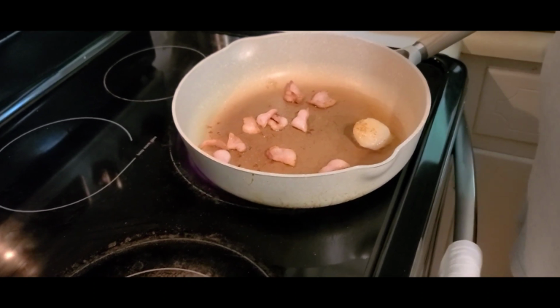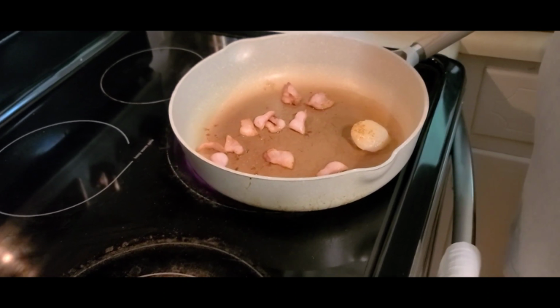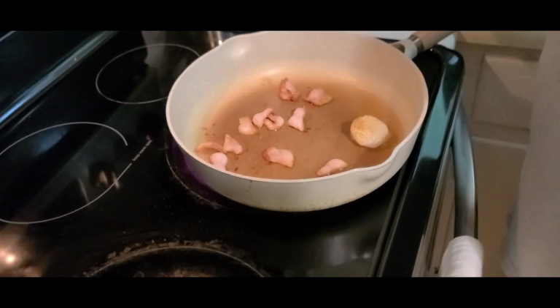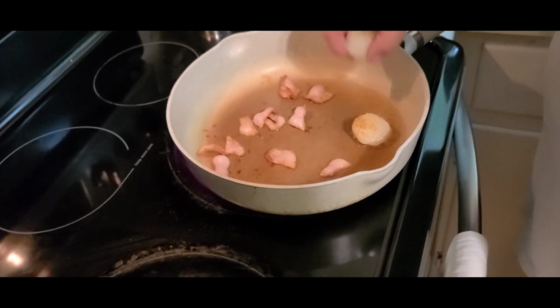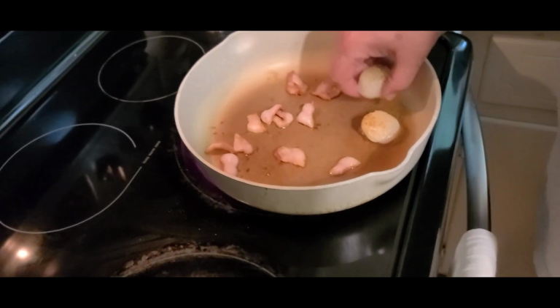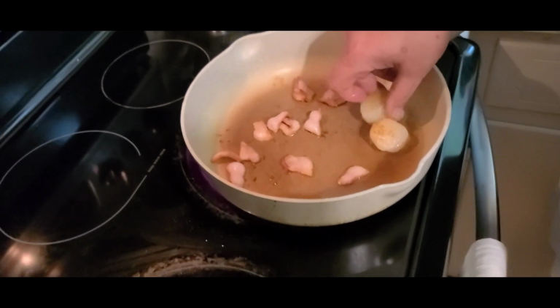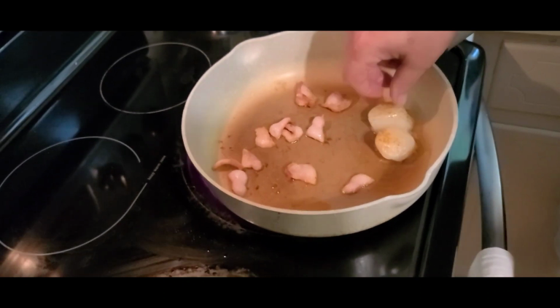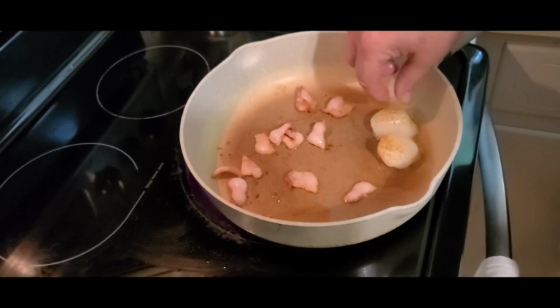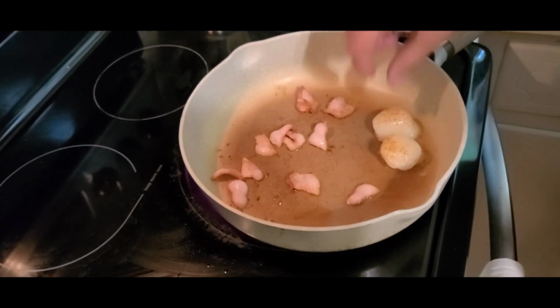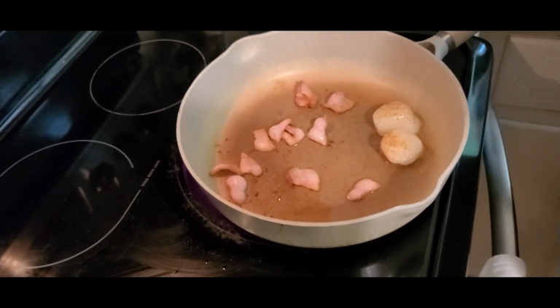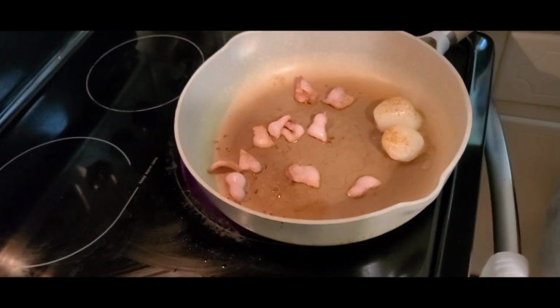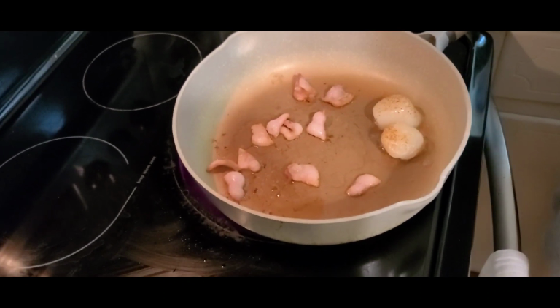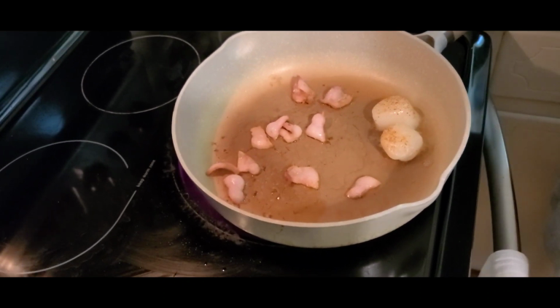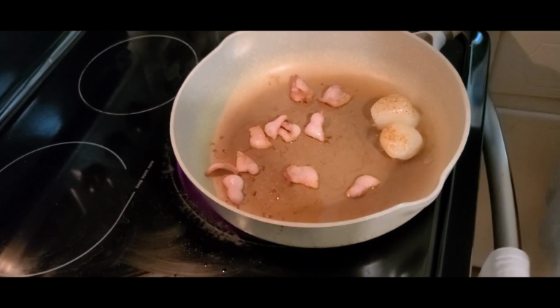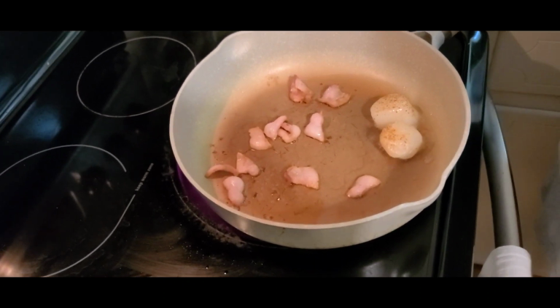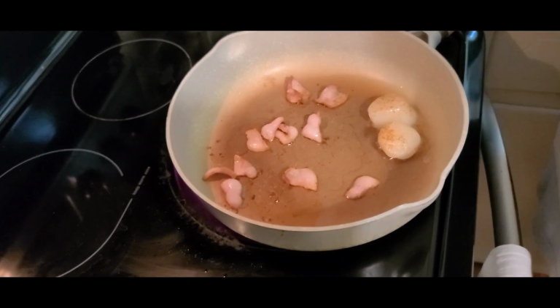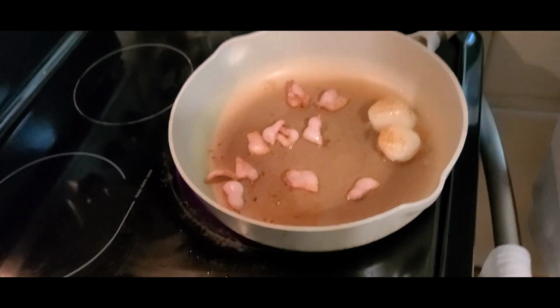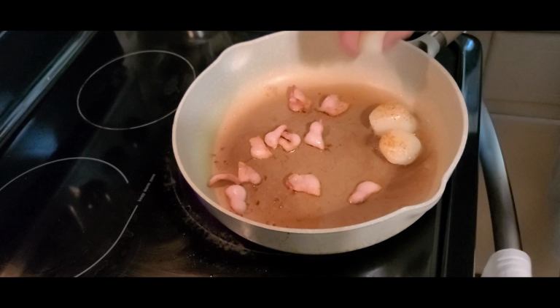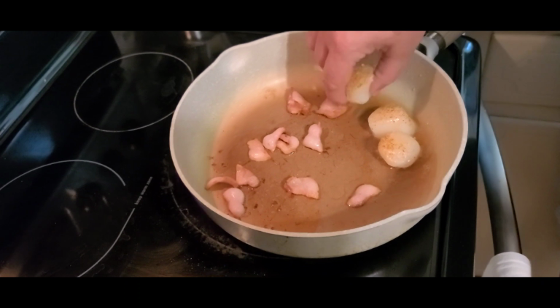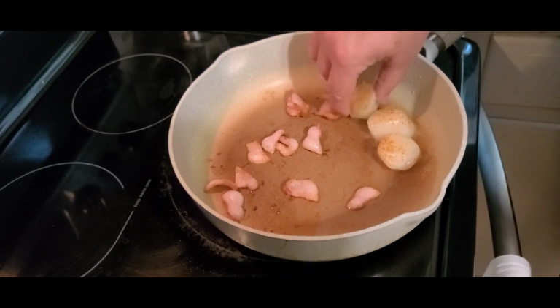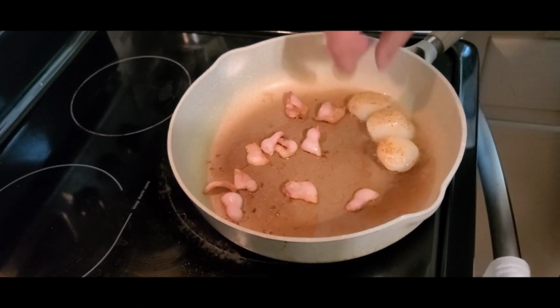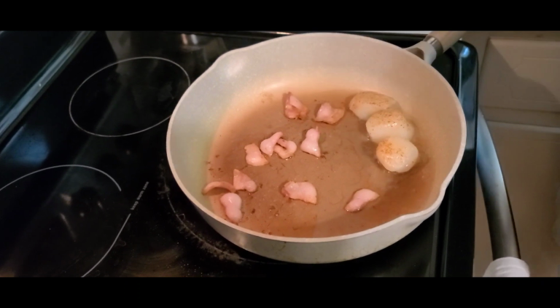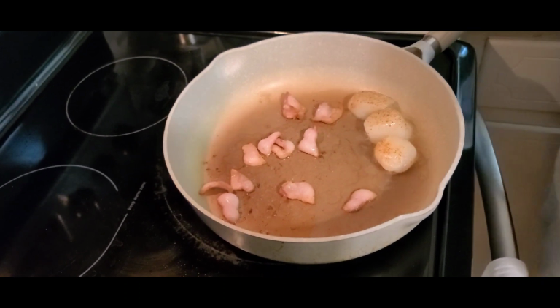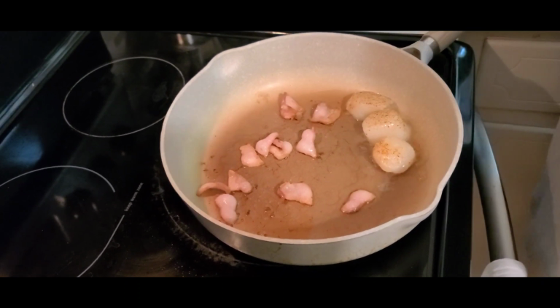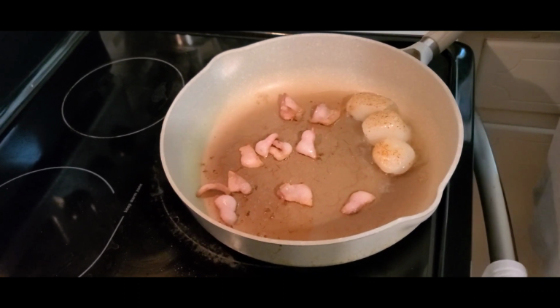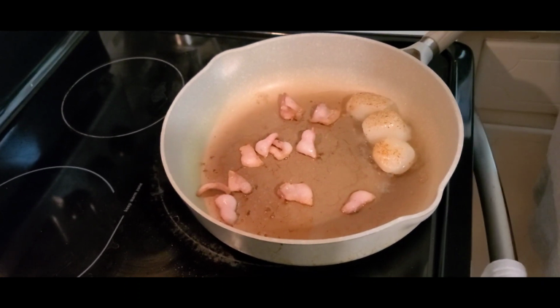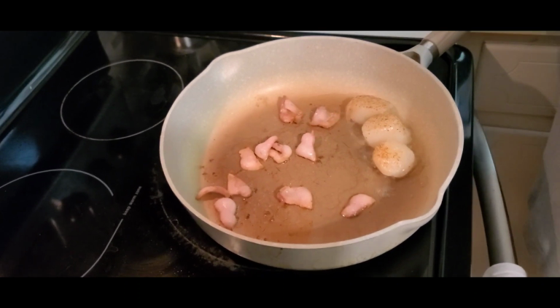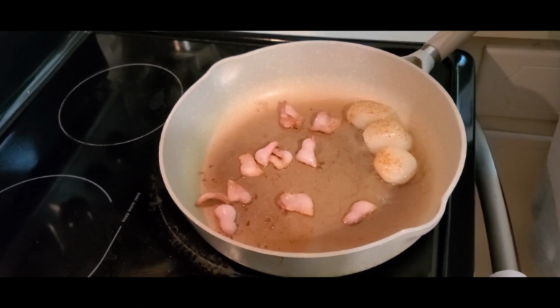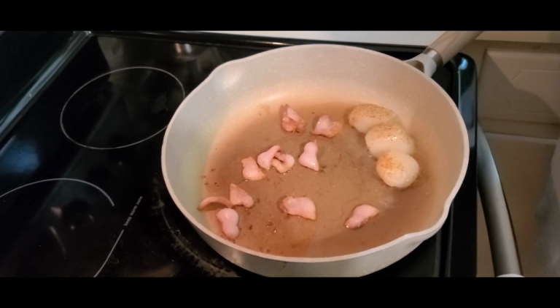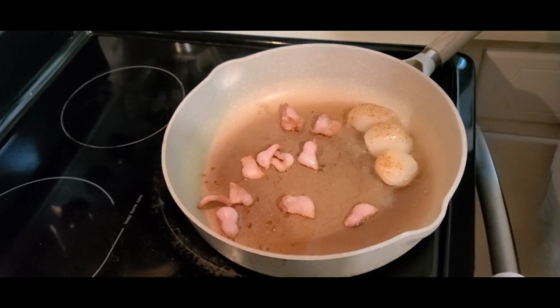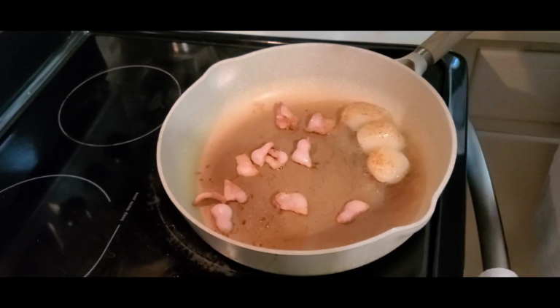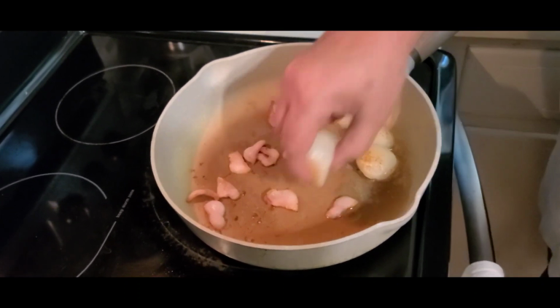There's that sizzle. There's a little bit — it's coming.